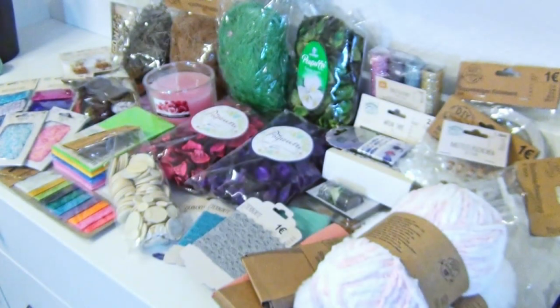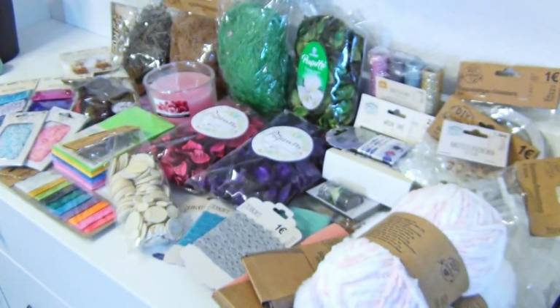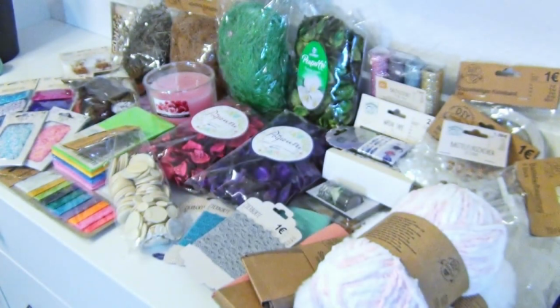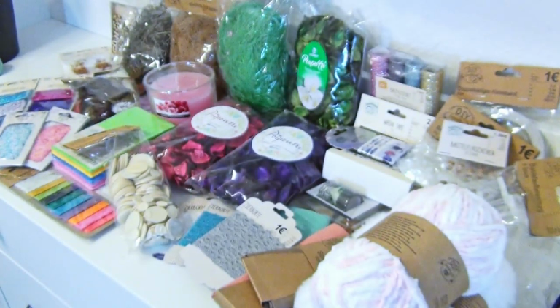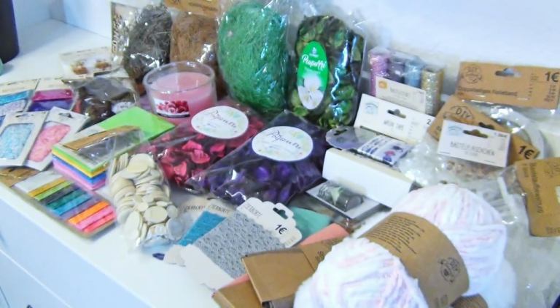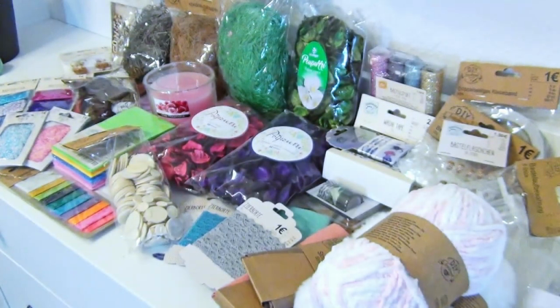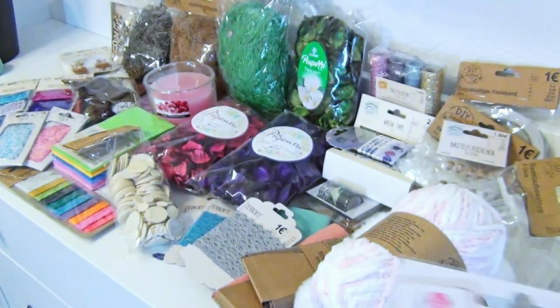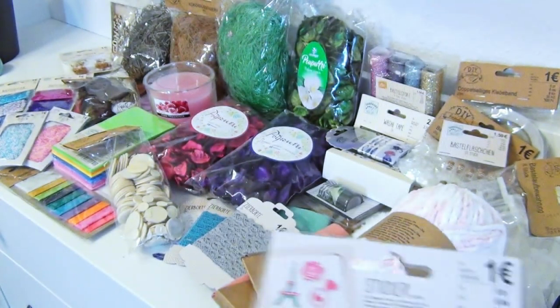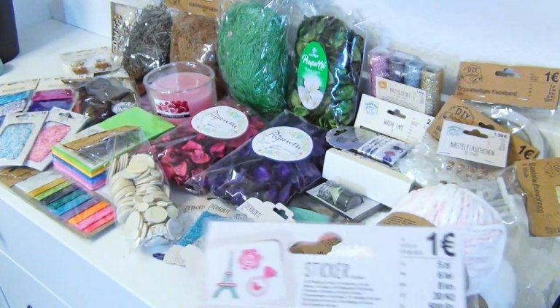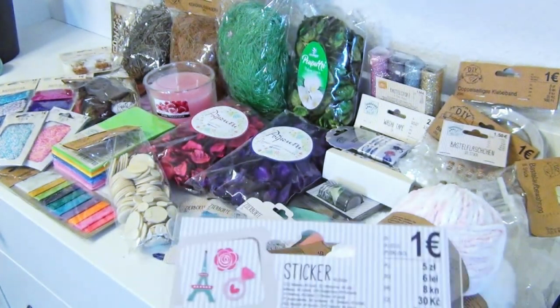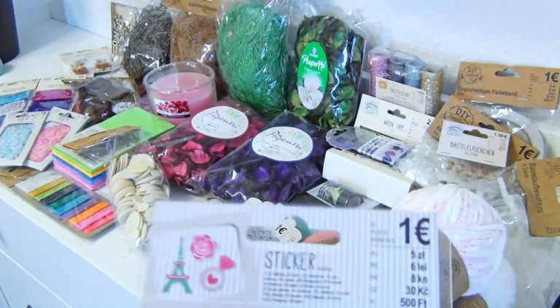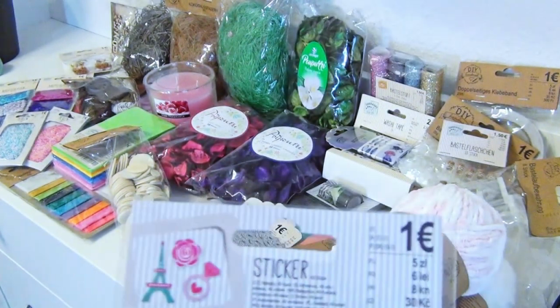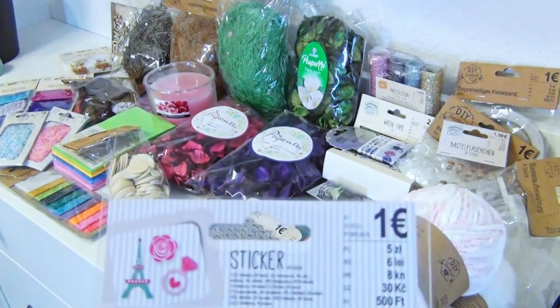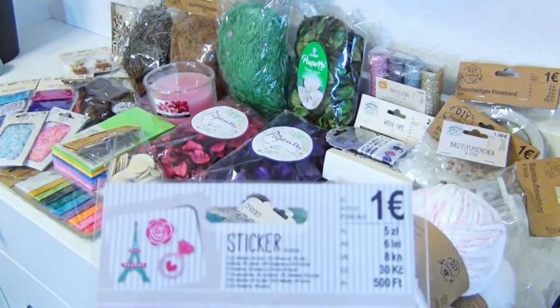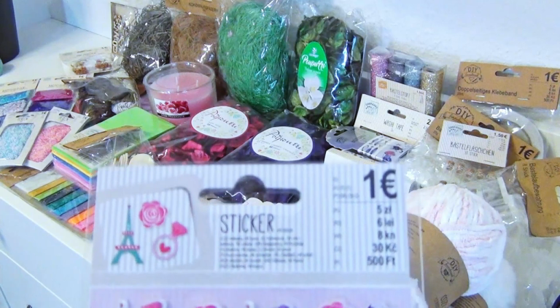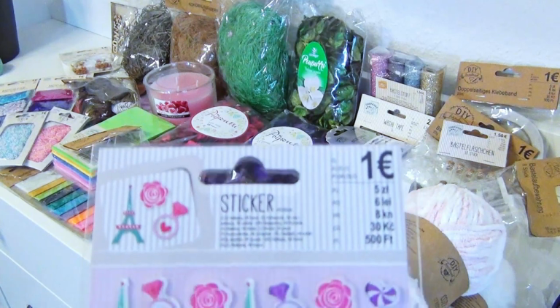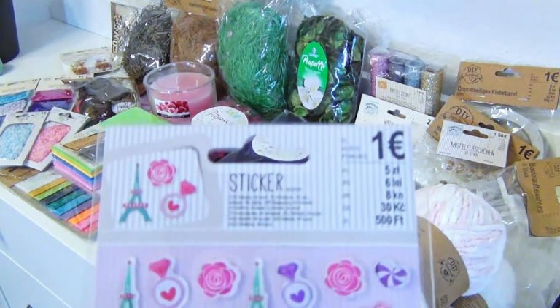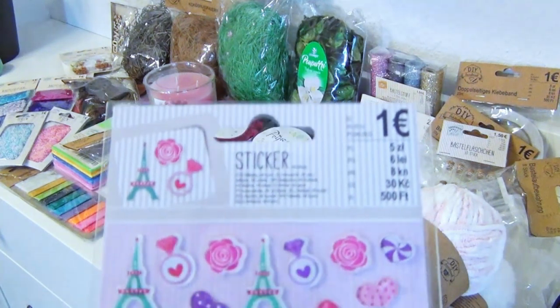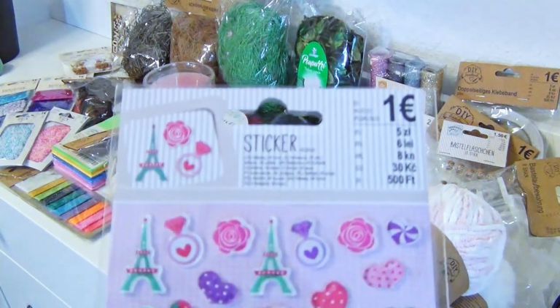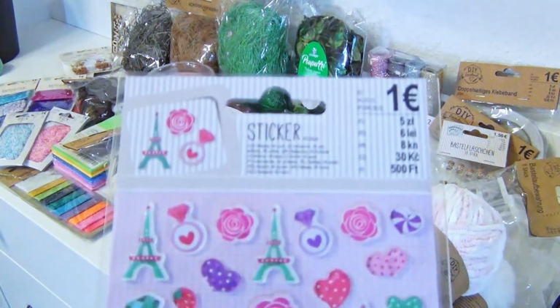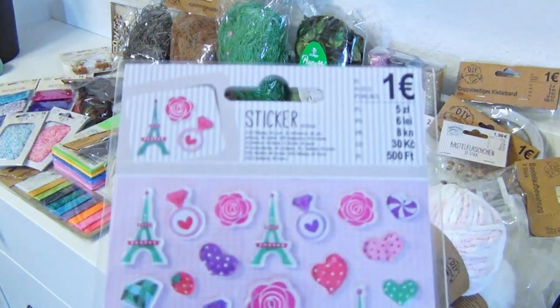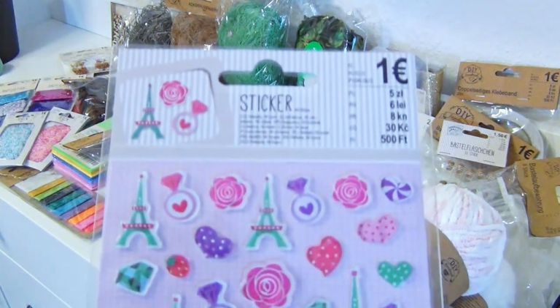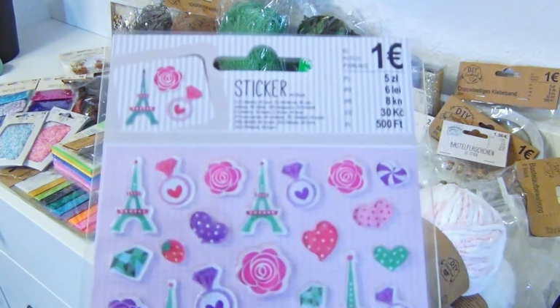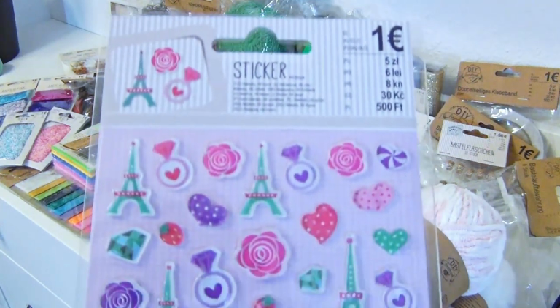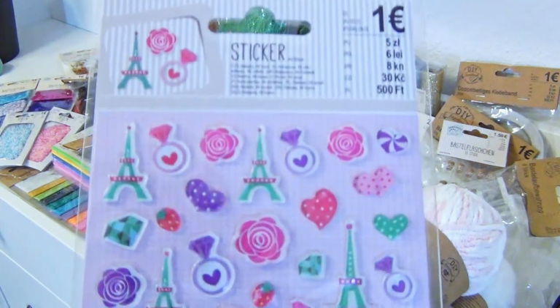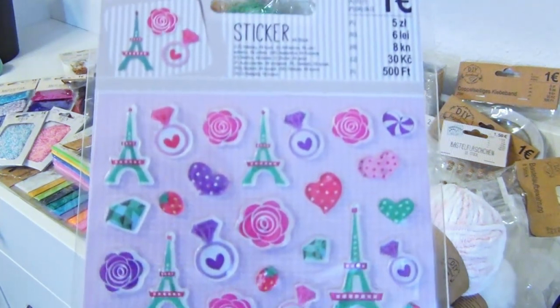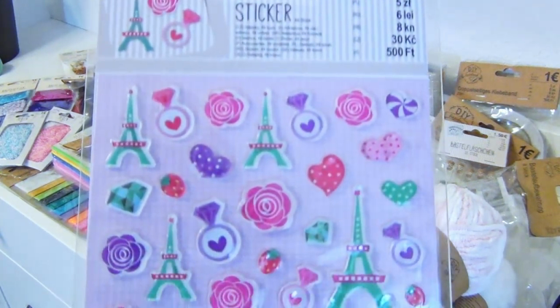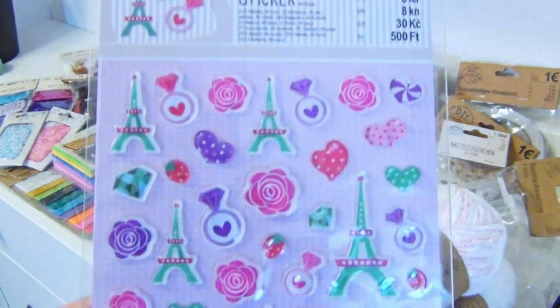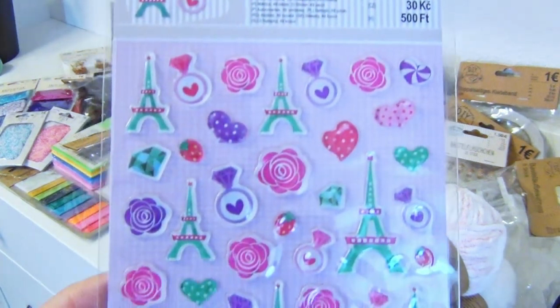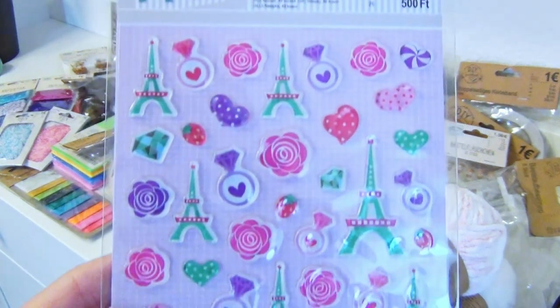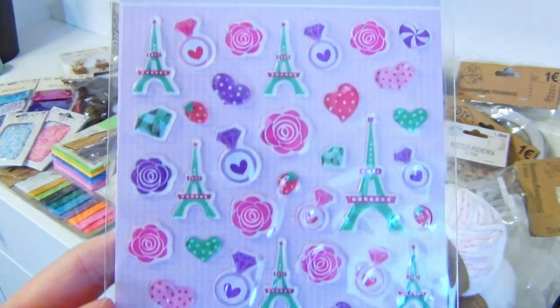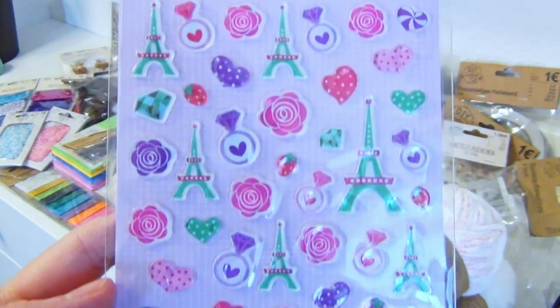I also couldn't pass on these stickers. I love the colors and the simple lighthearted art style.